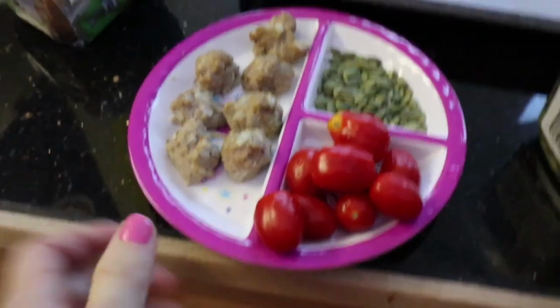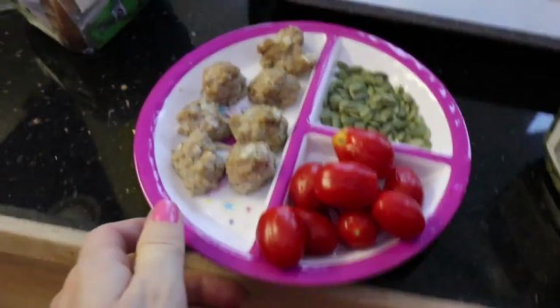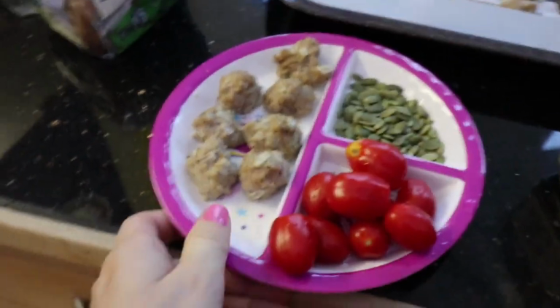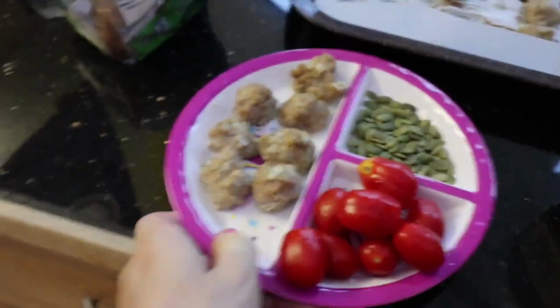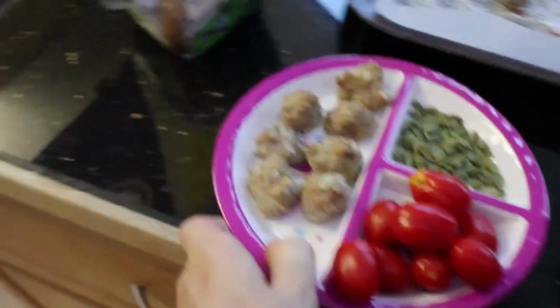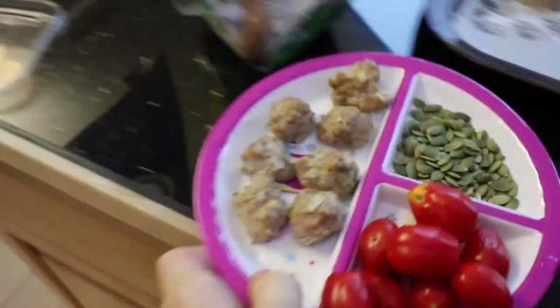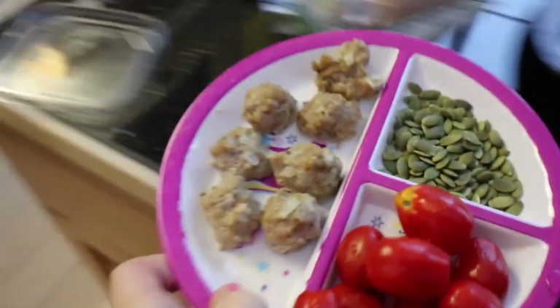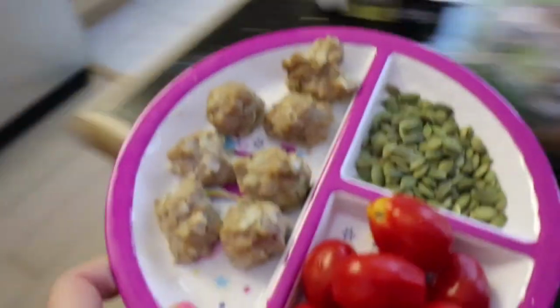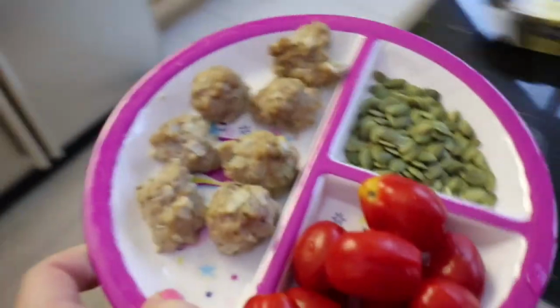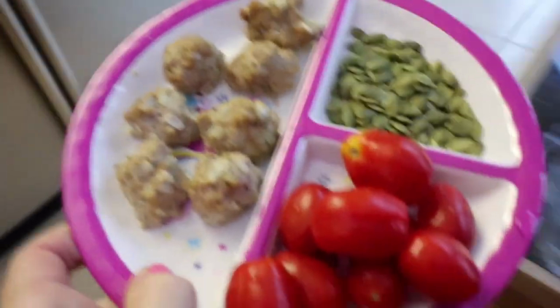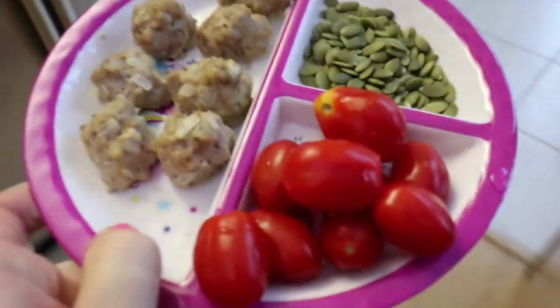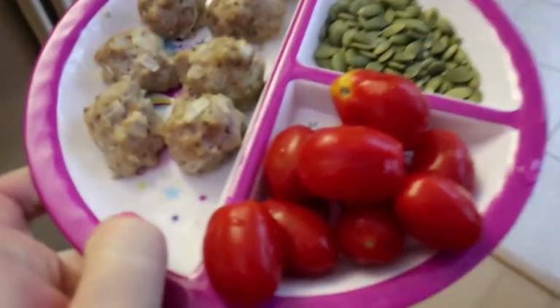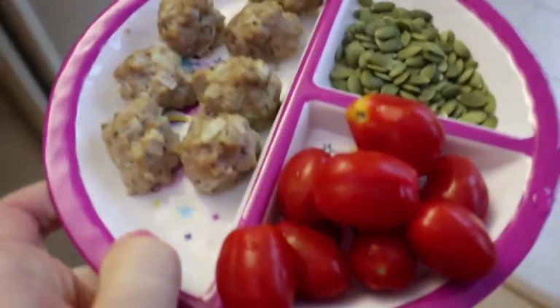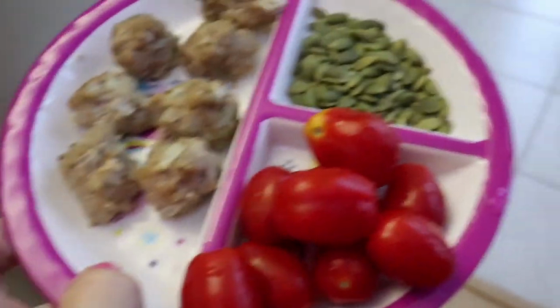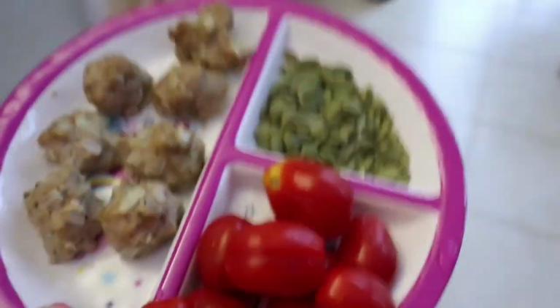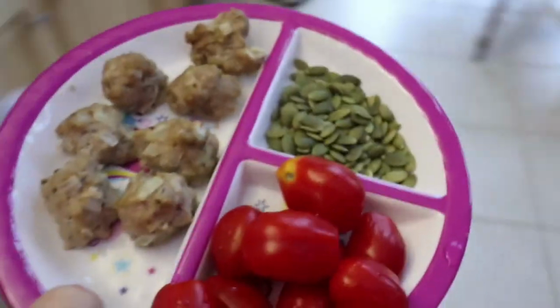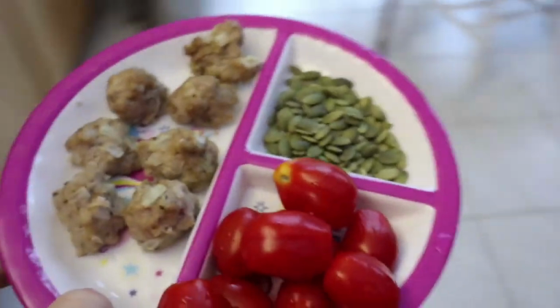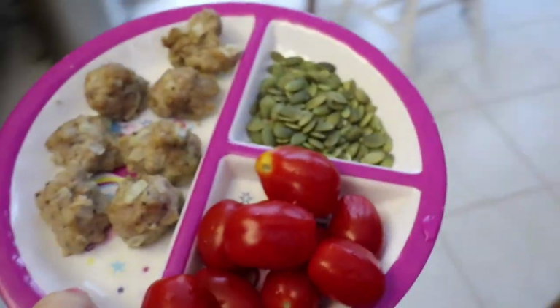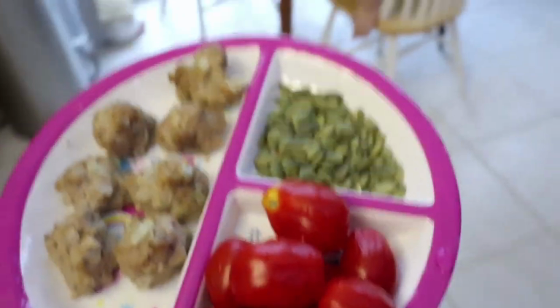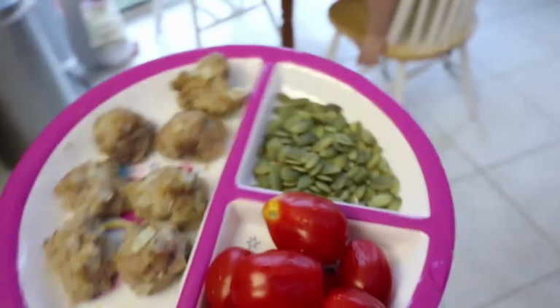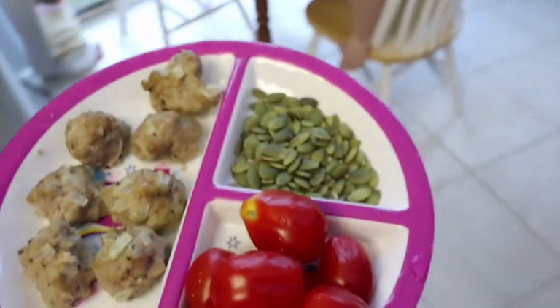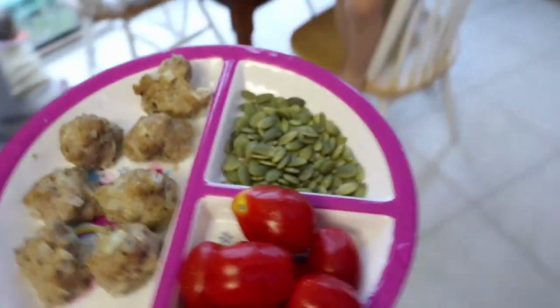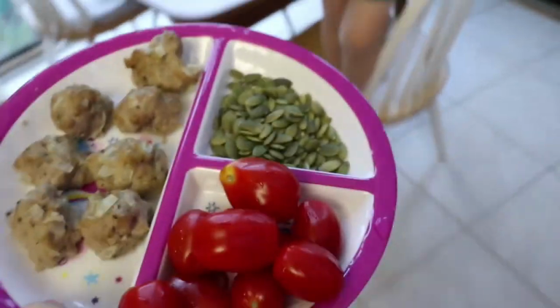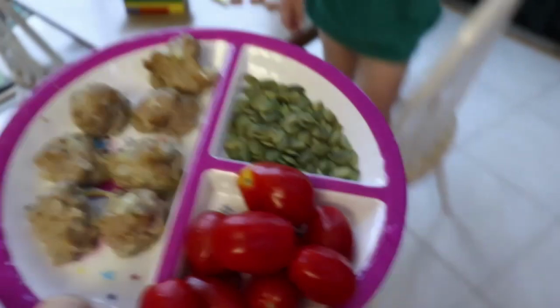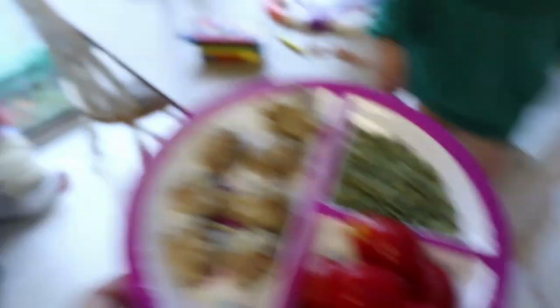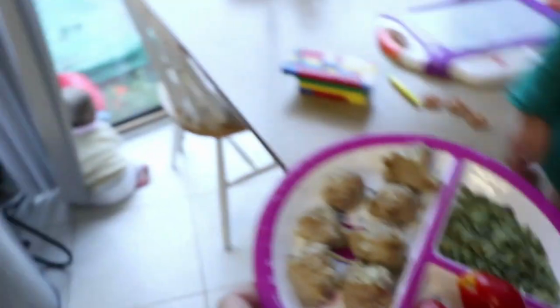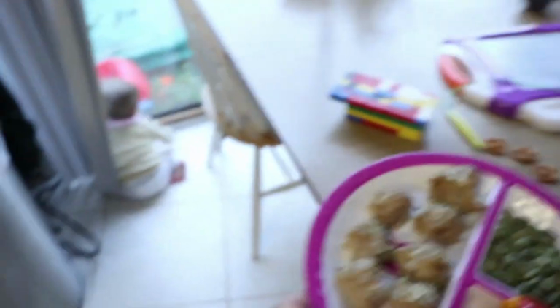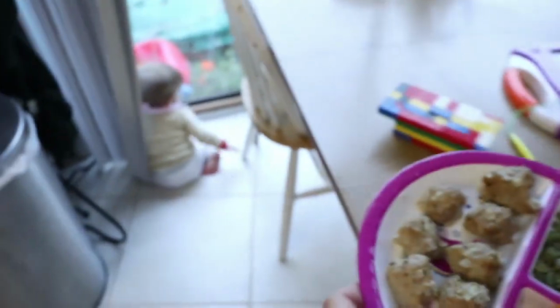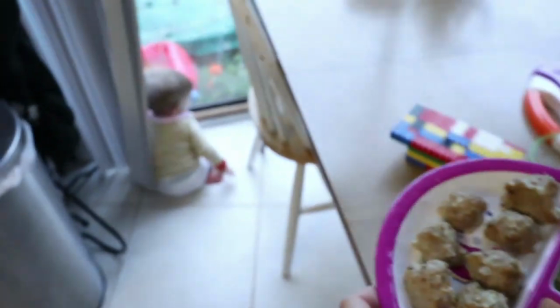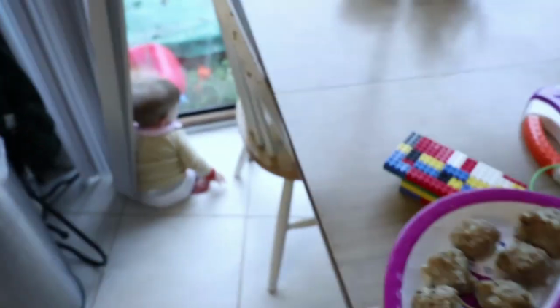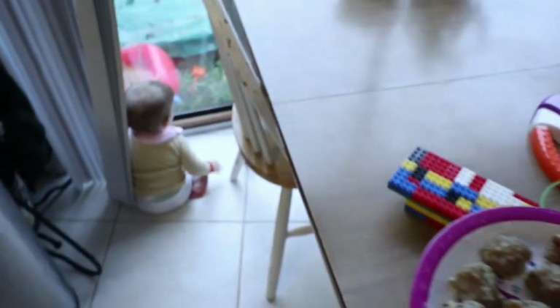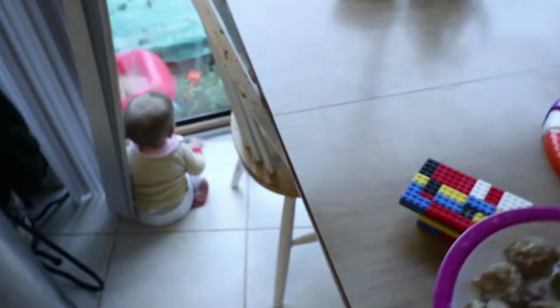Here's Reuben's lunch — he didn't want any soup, but I might give him some broth later.